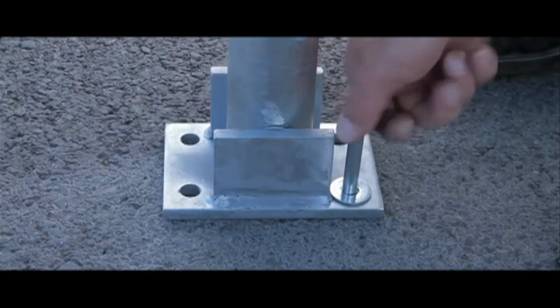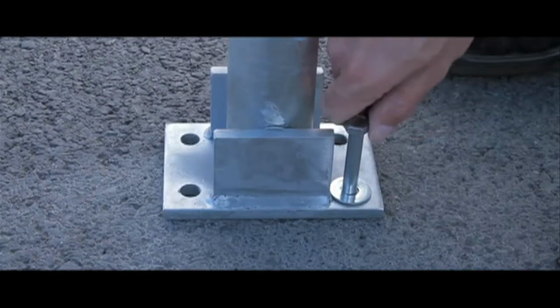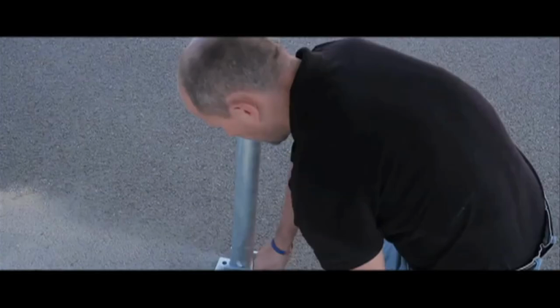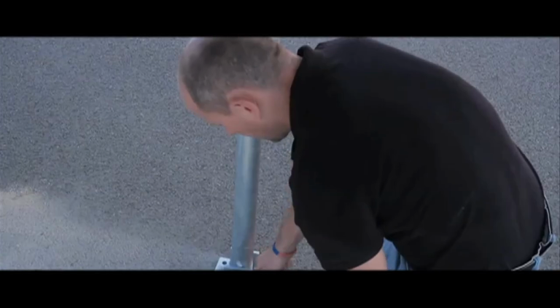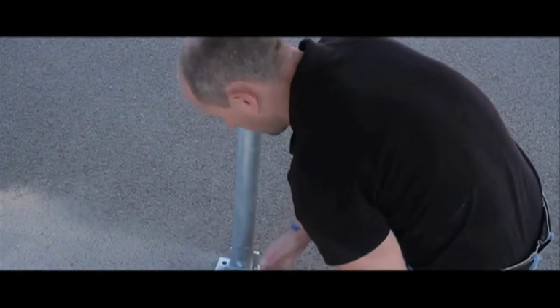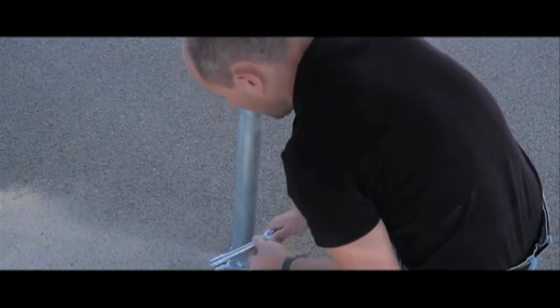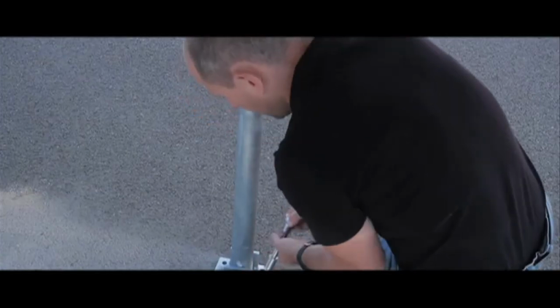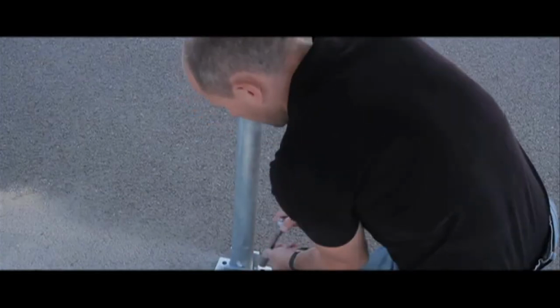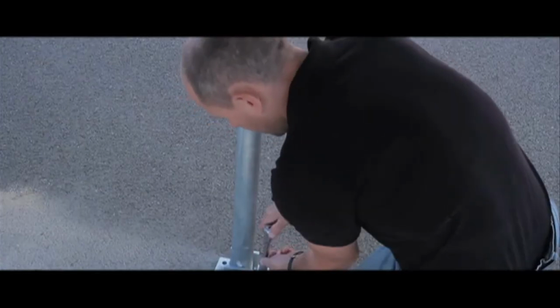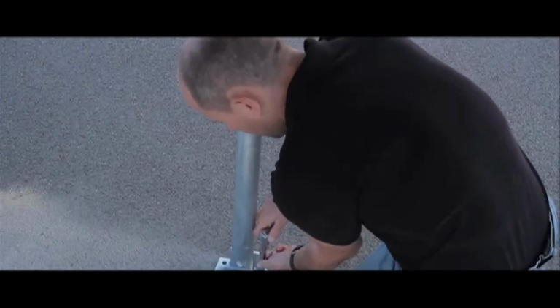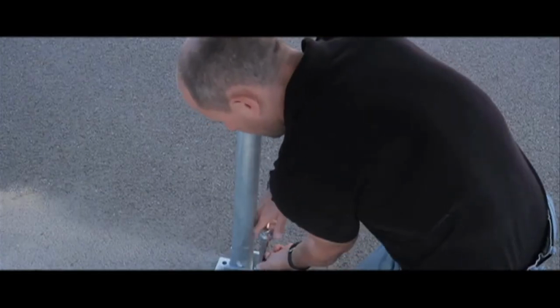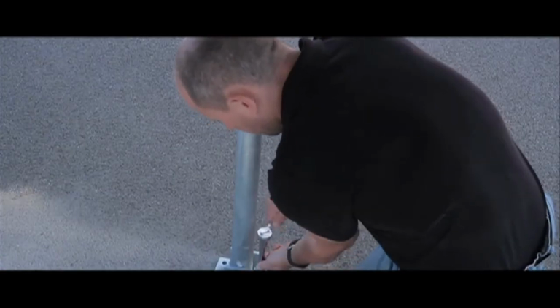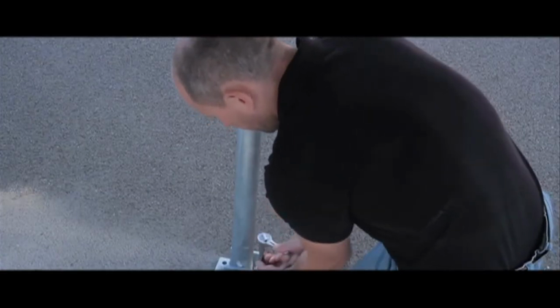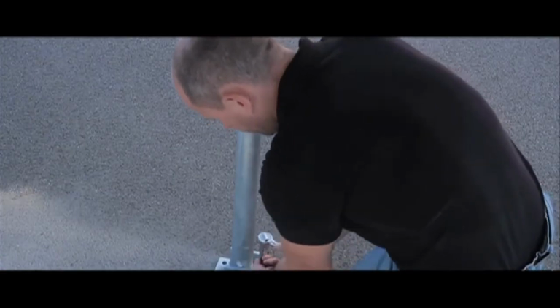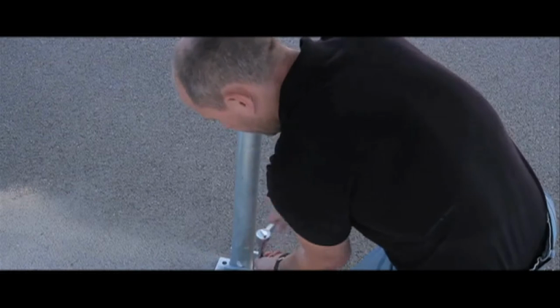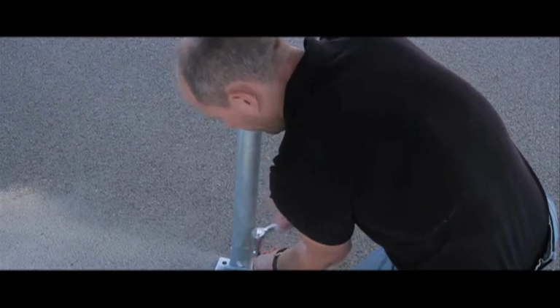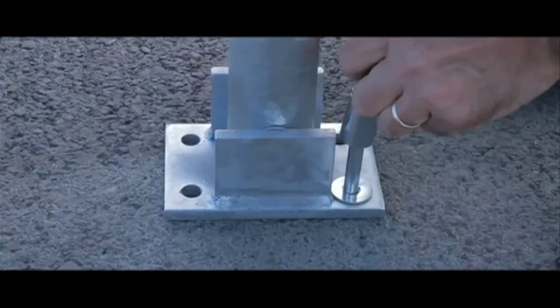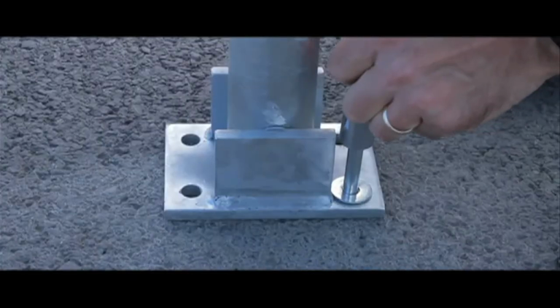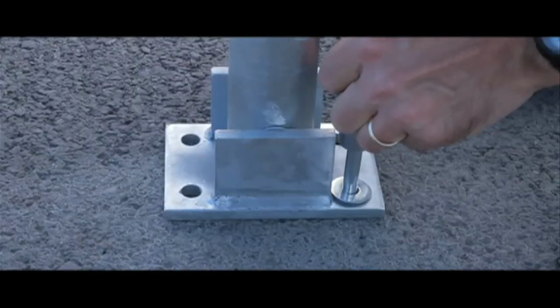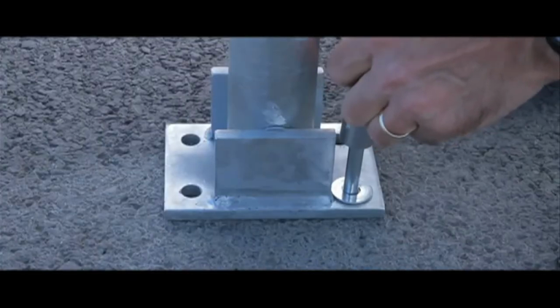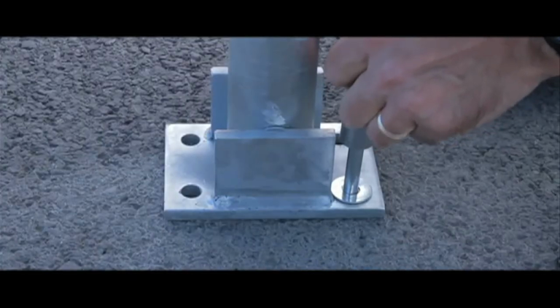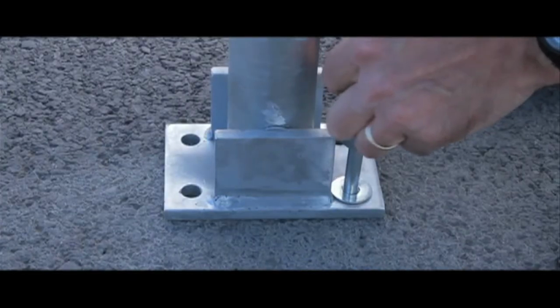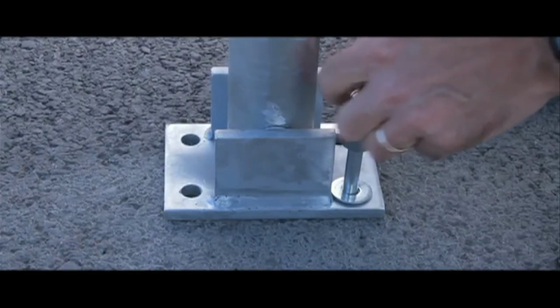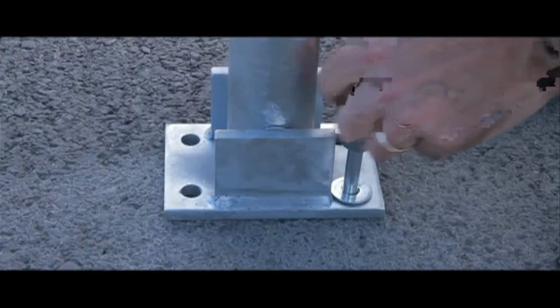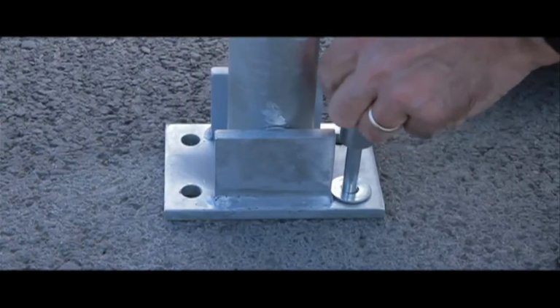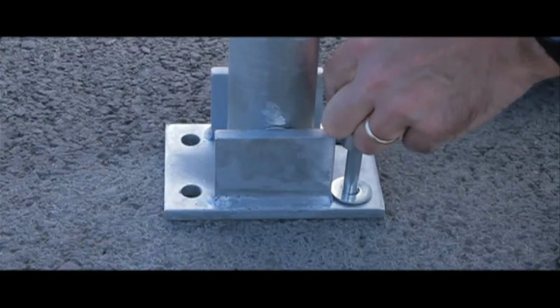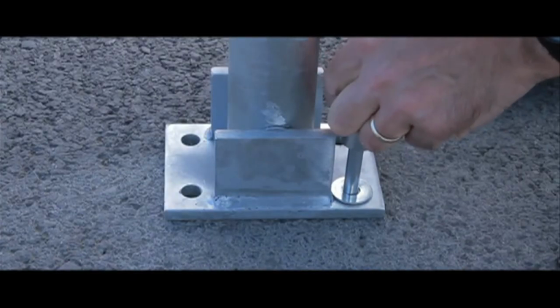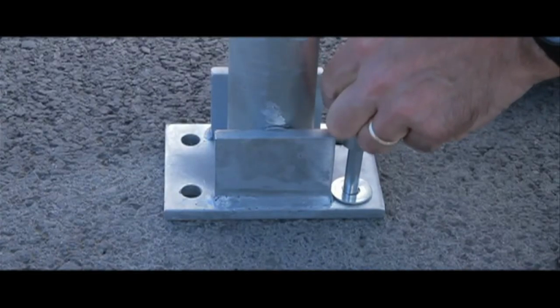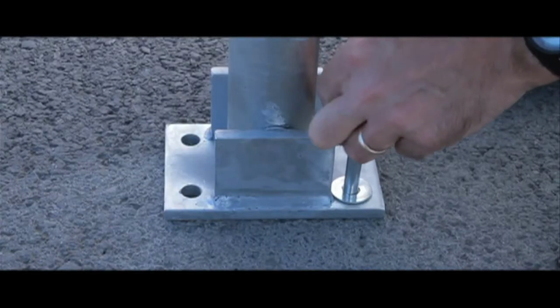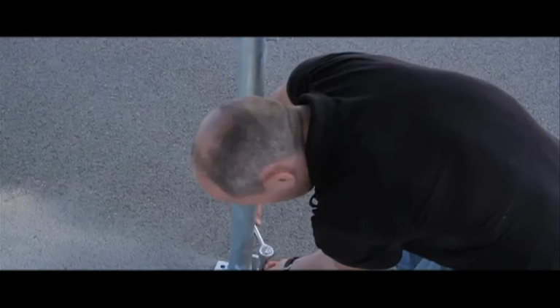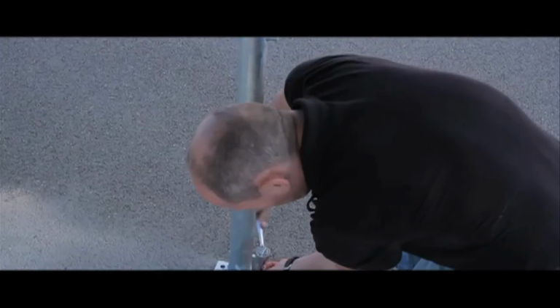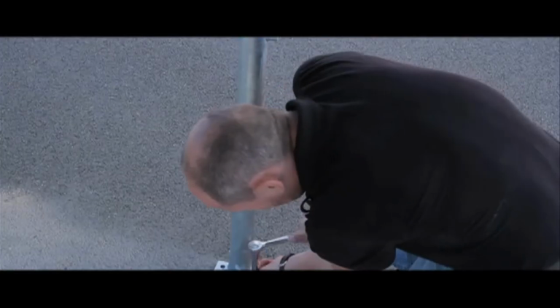Remember to let us know if you are drilling into tarmac or concrete so we can provide you with the correct tools free of charge.